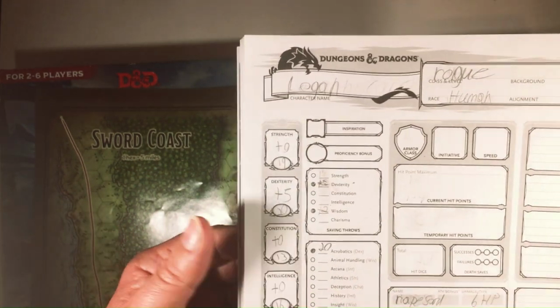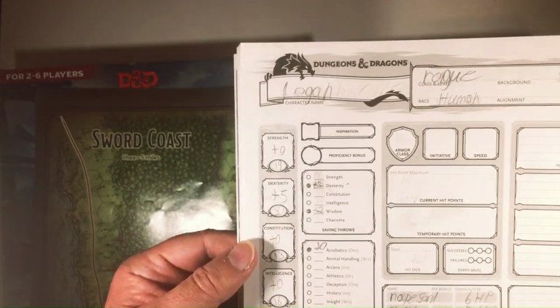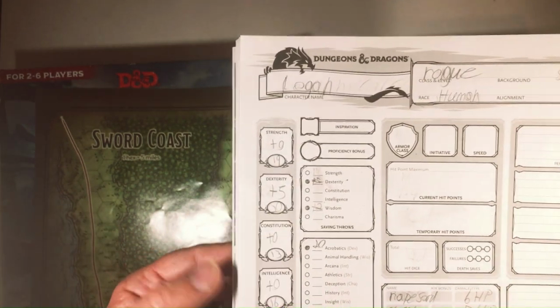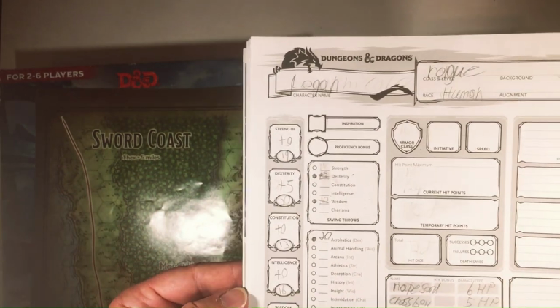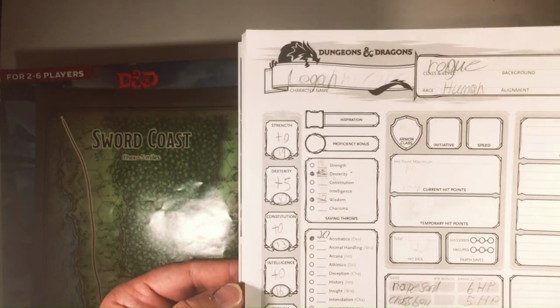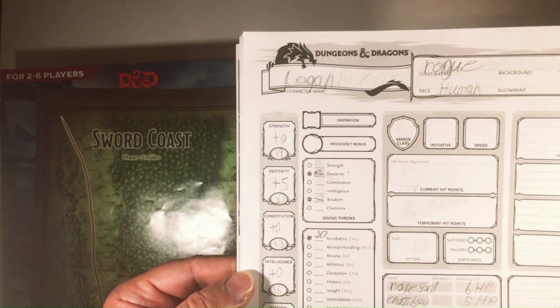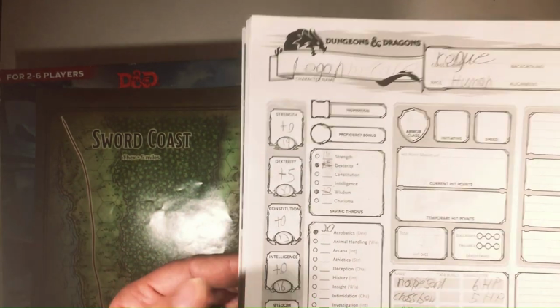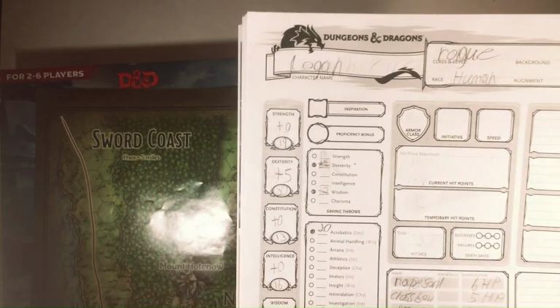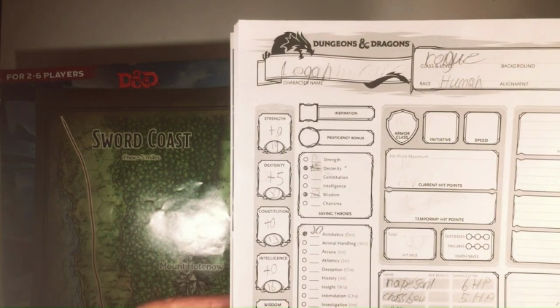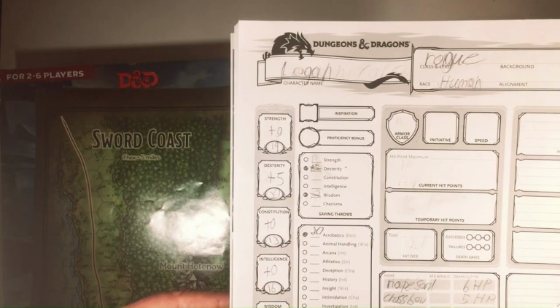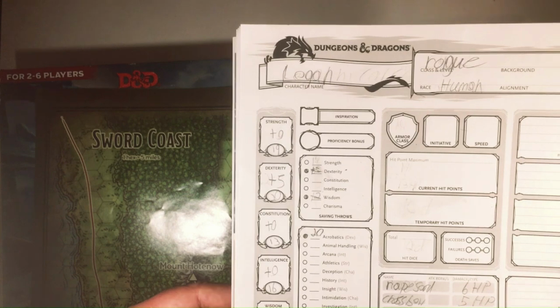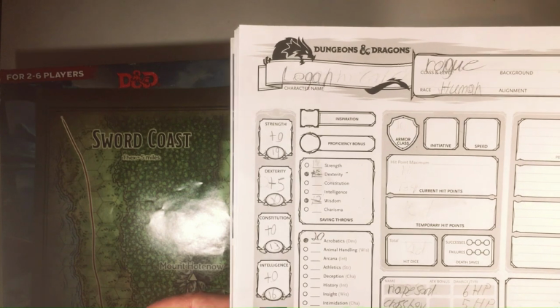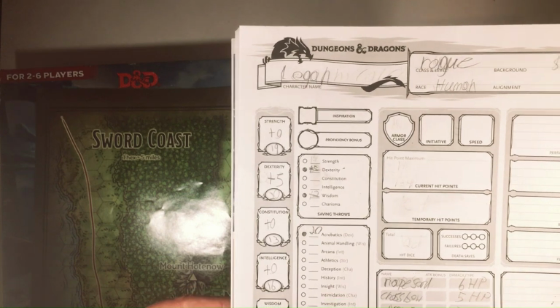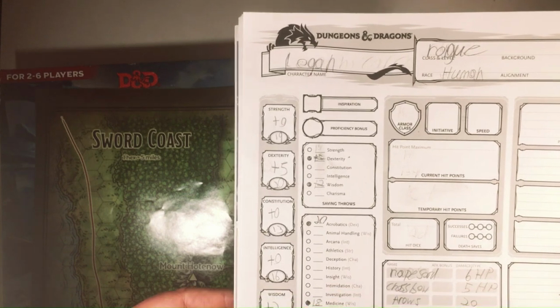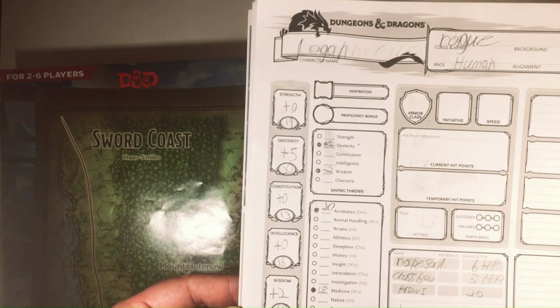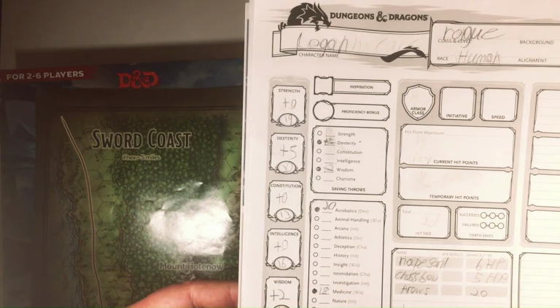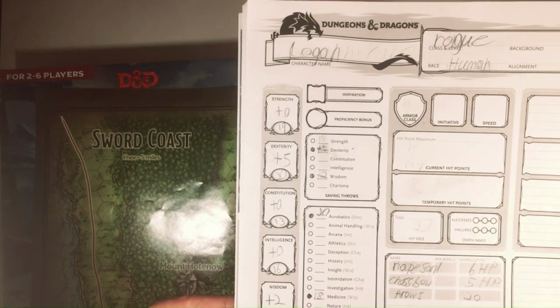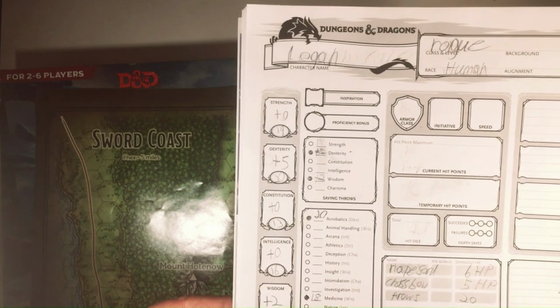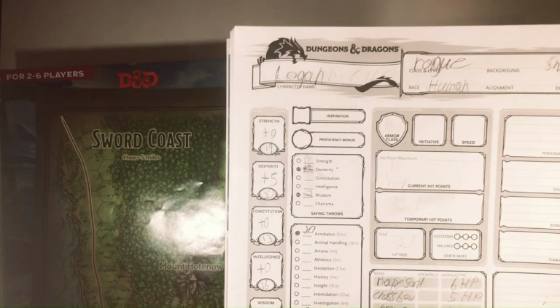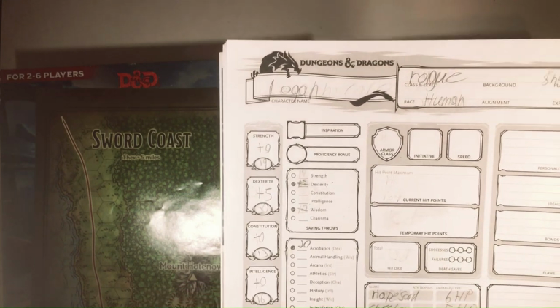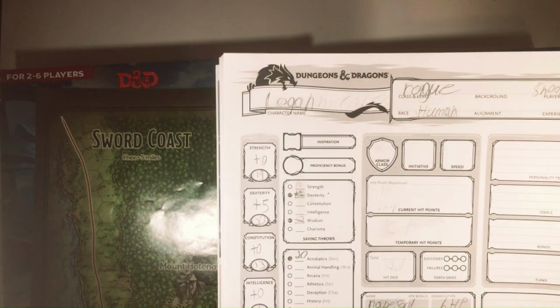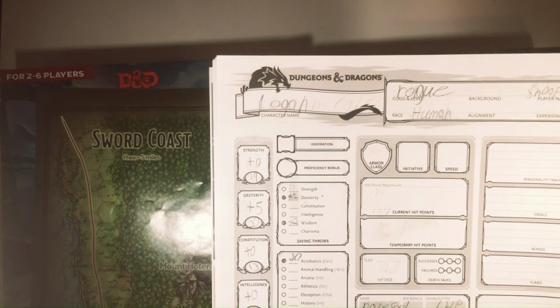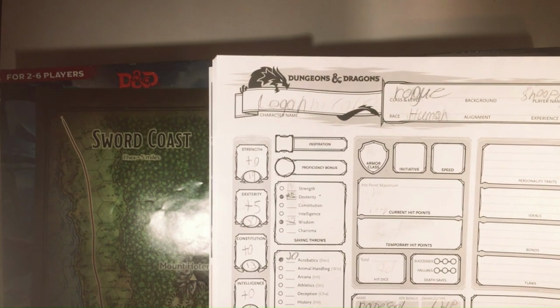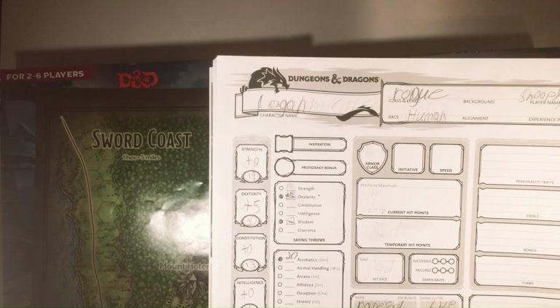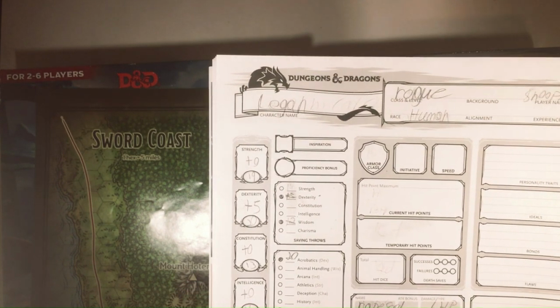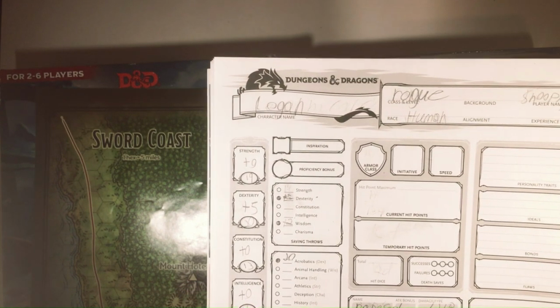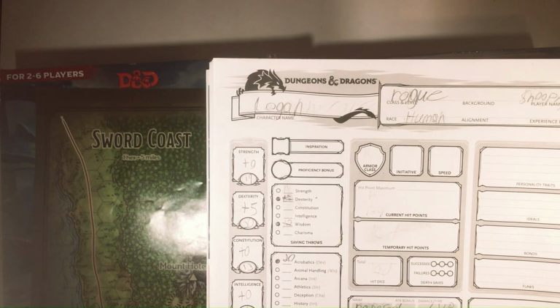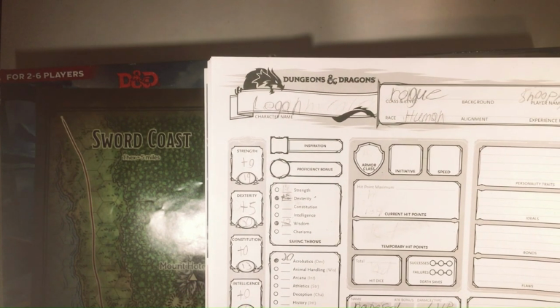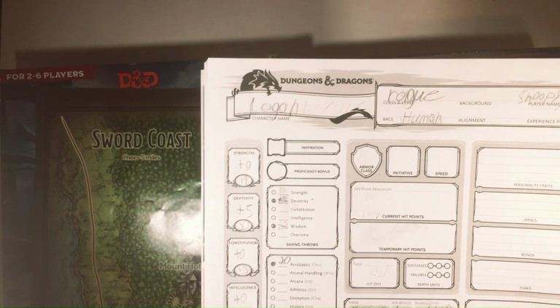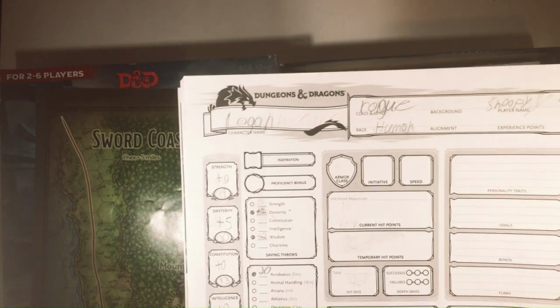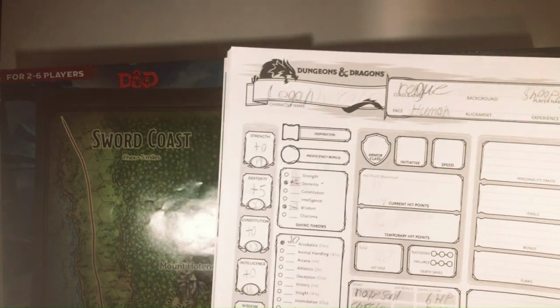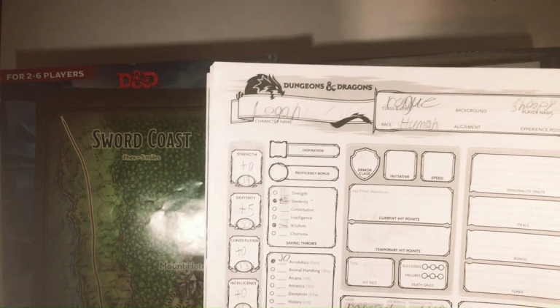13 Constitution - actually that's good. 16 Intelligence, 18 Wisdom. And of course, what is this guy? He's a rogue.